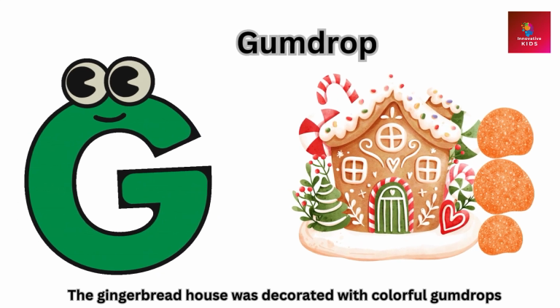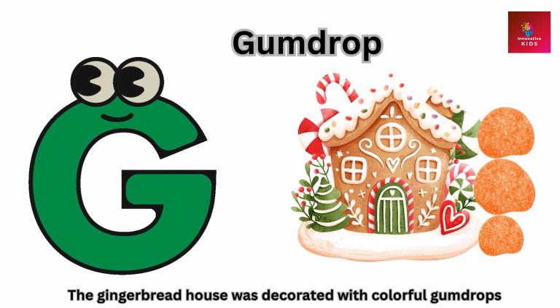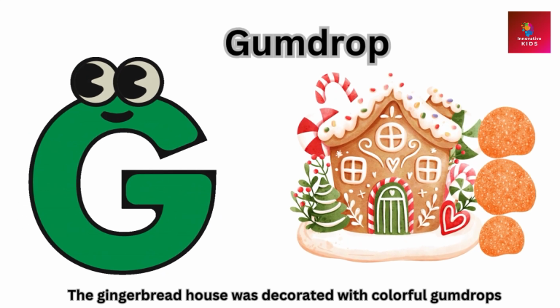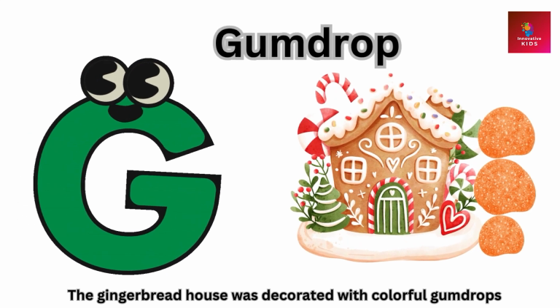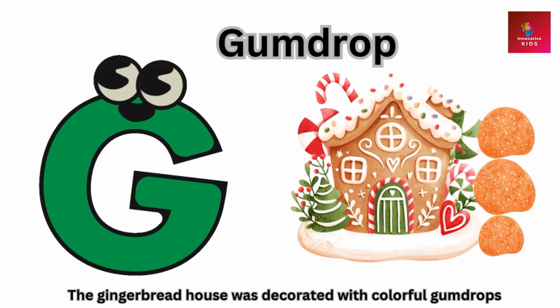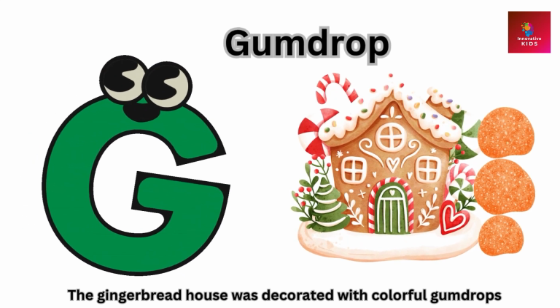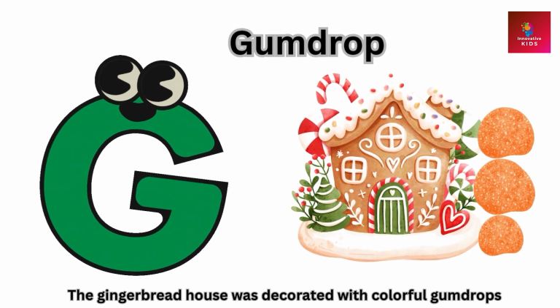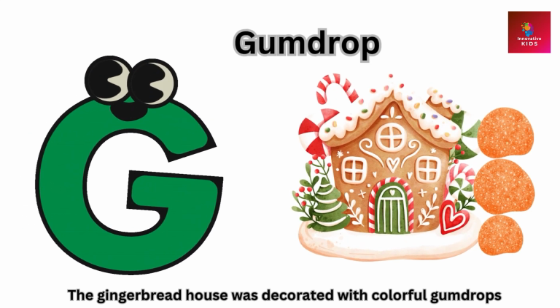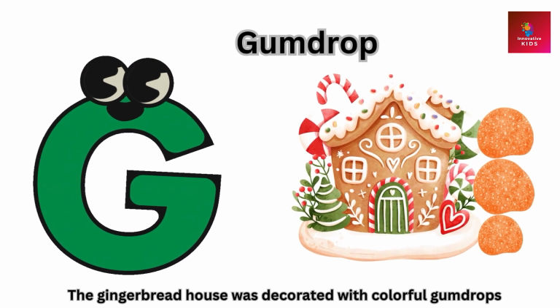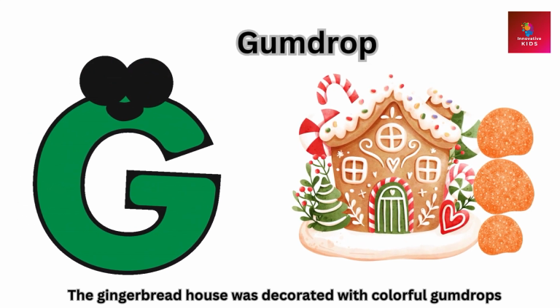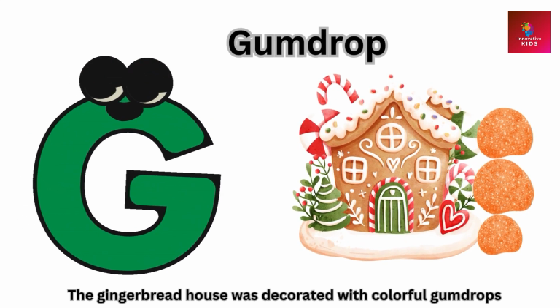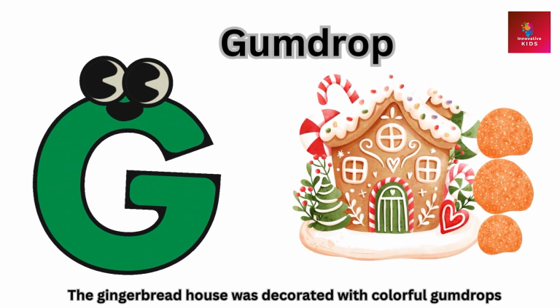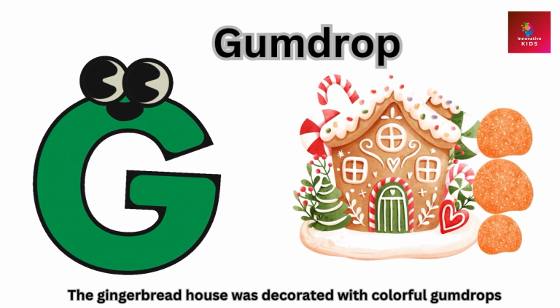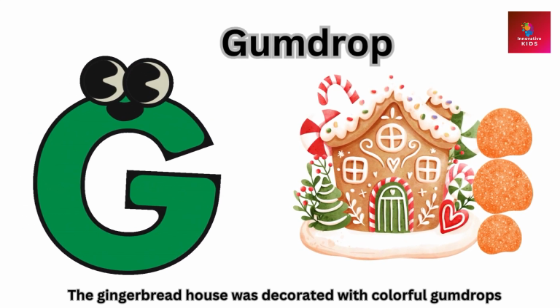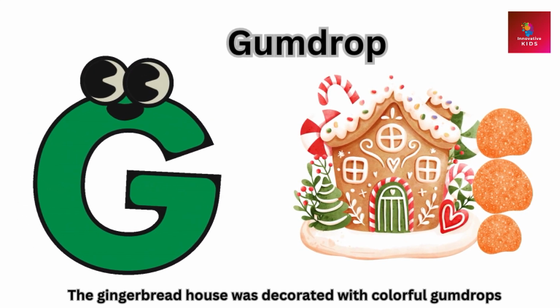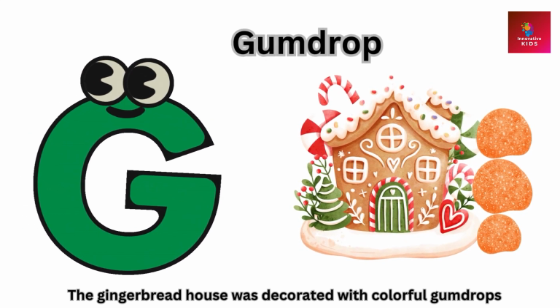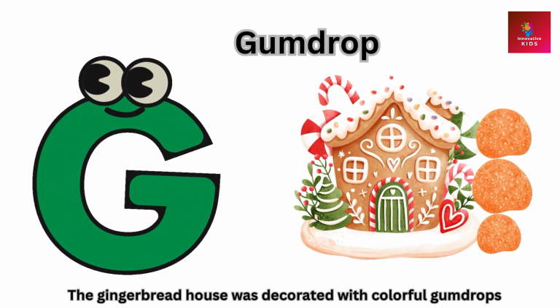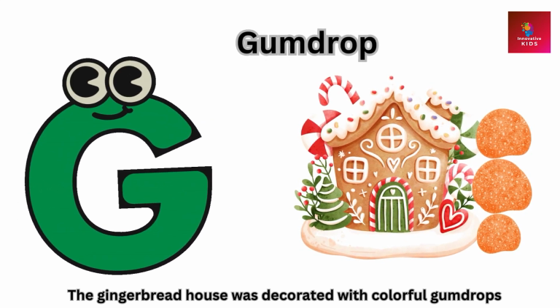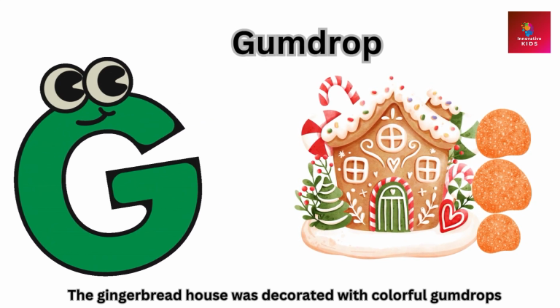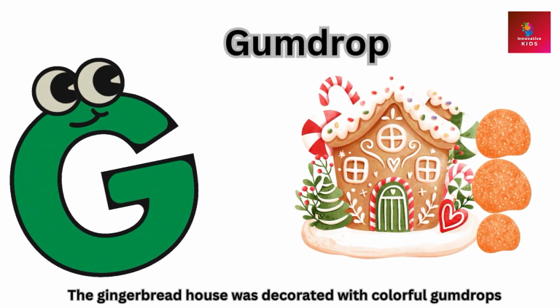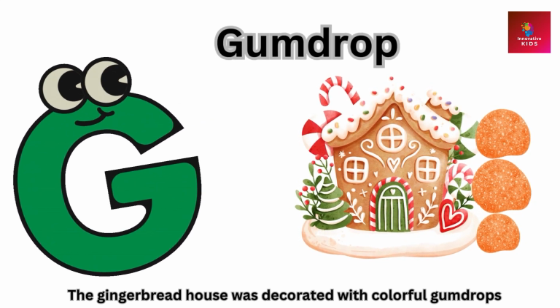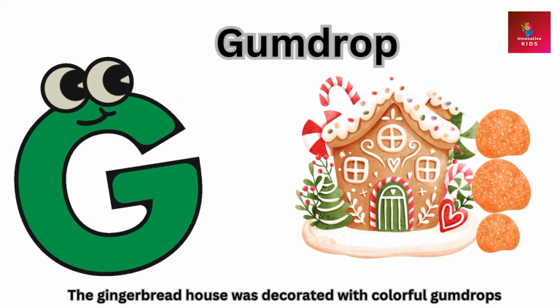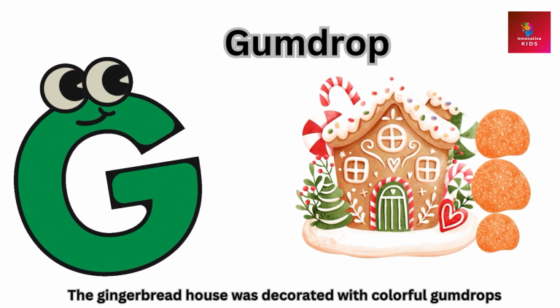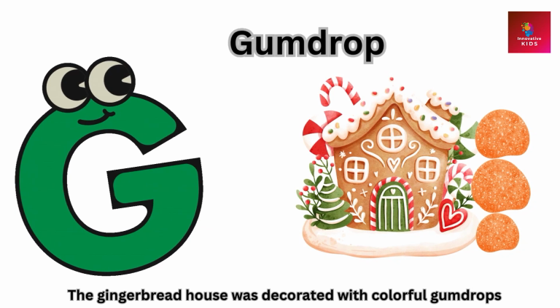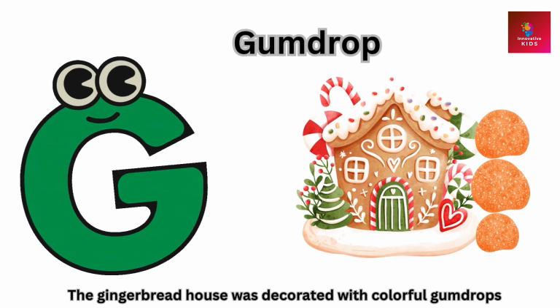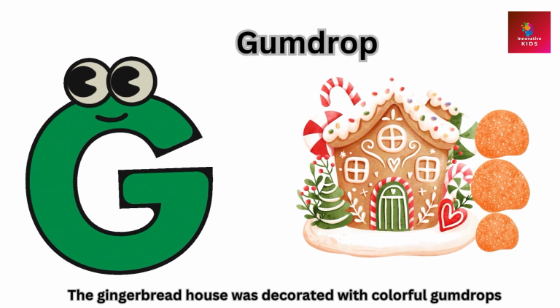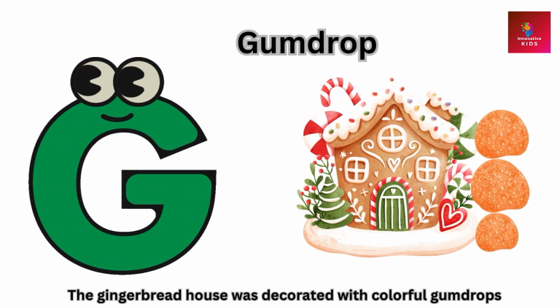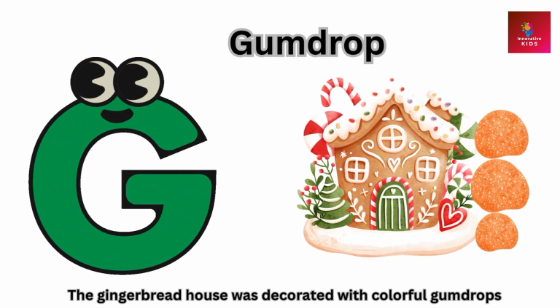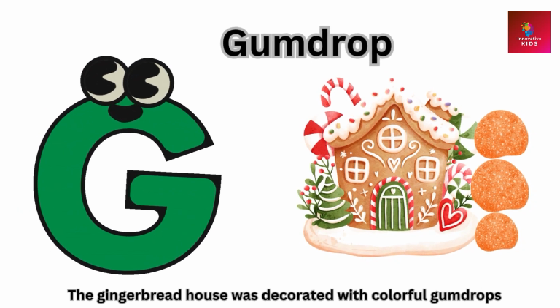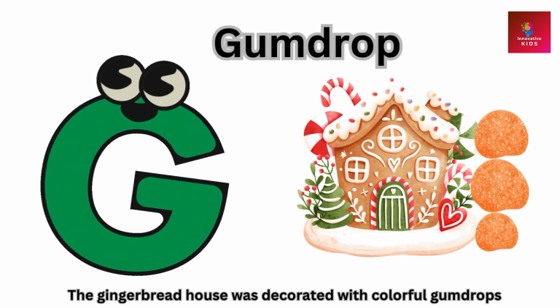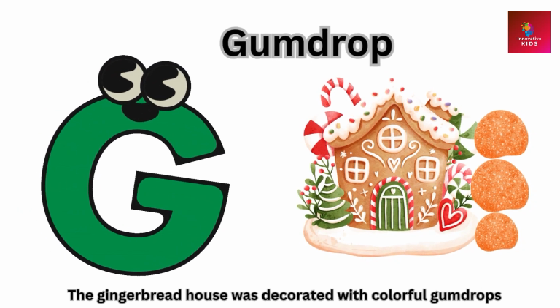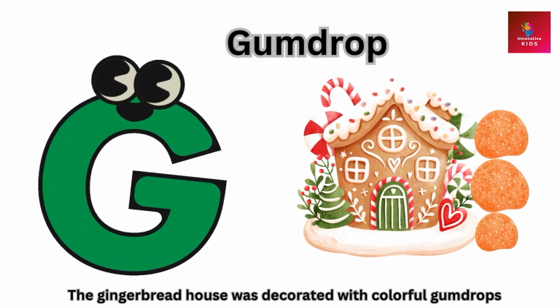G is for gumdrop. The gingerbread house was decorated with colorful gumdrops.